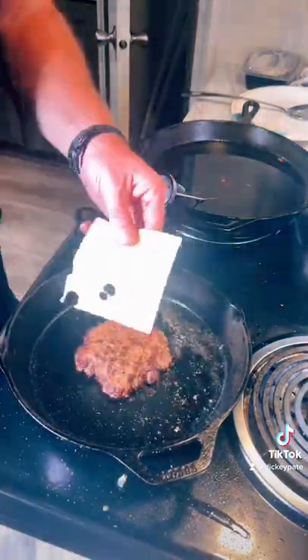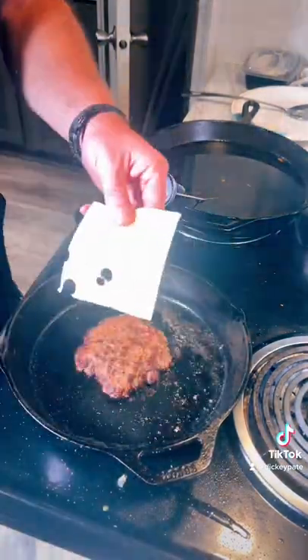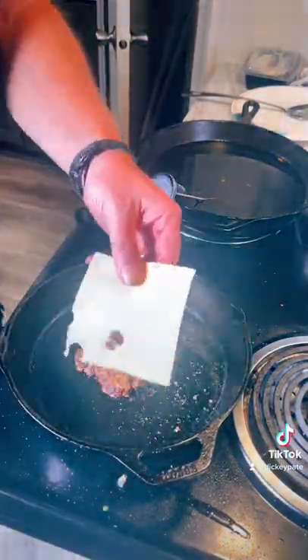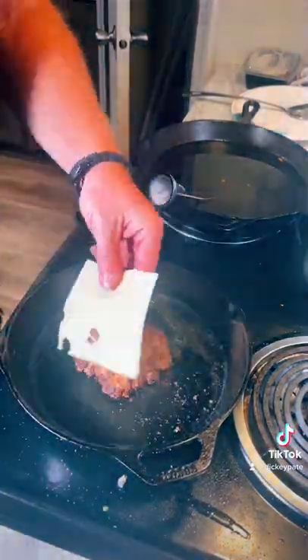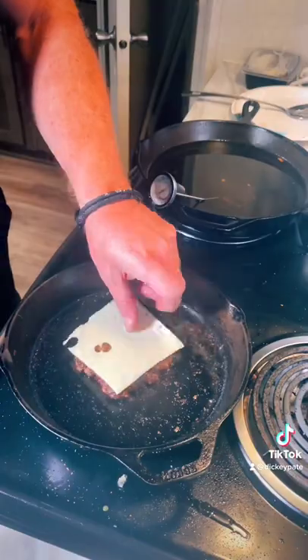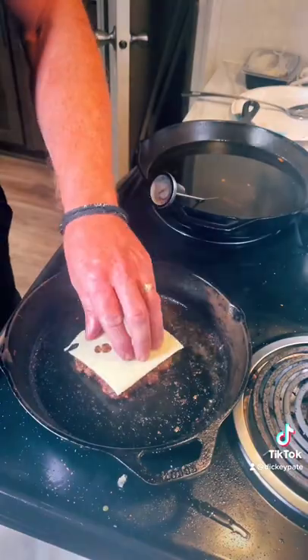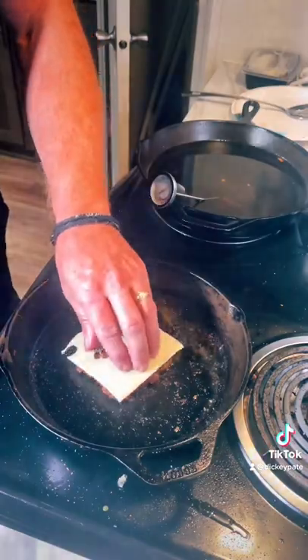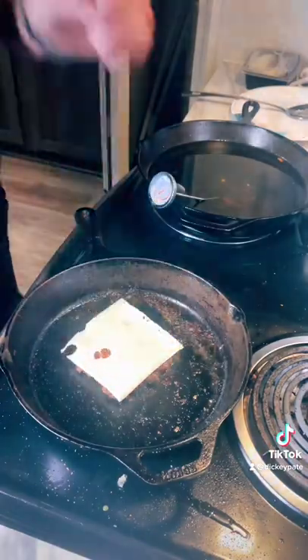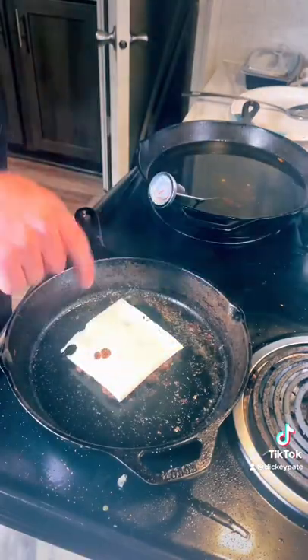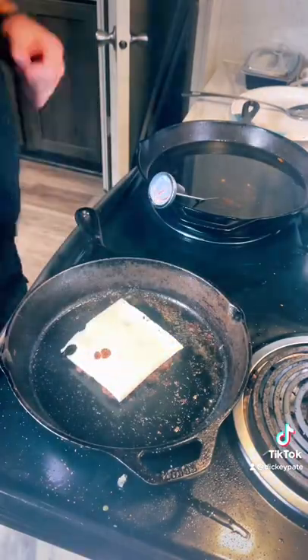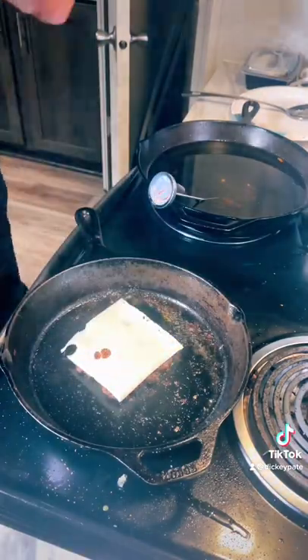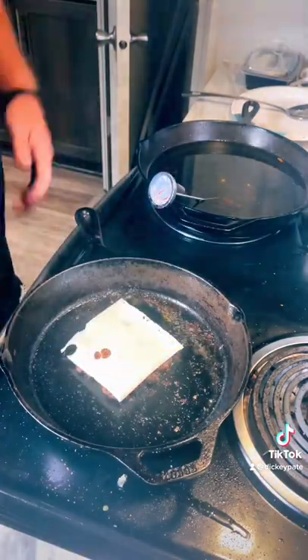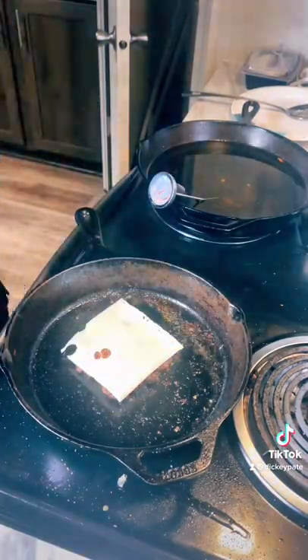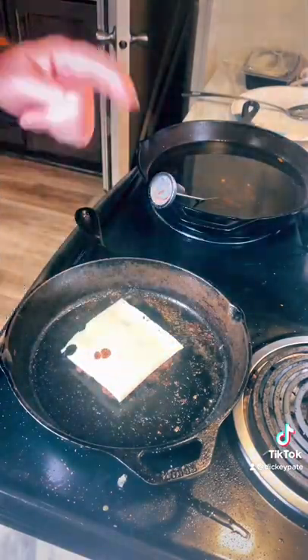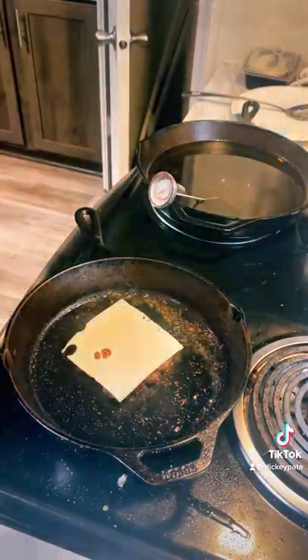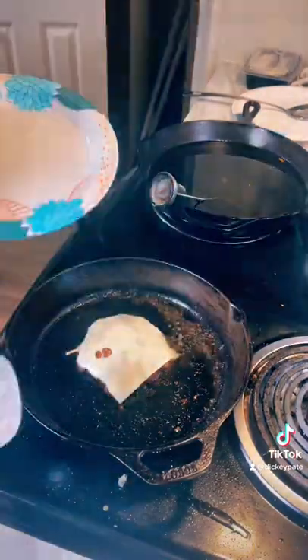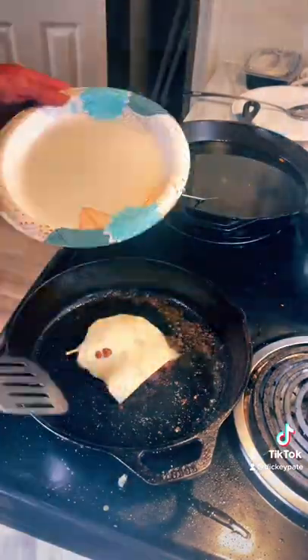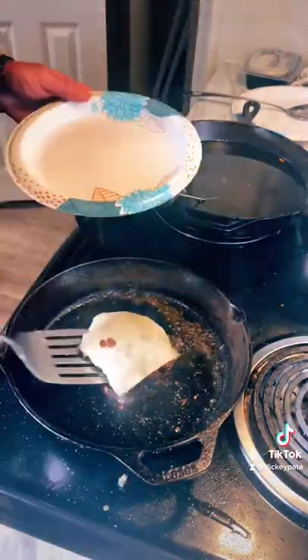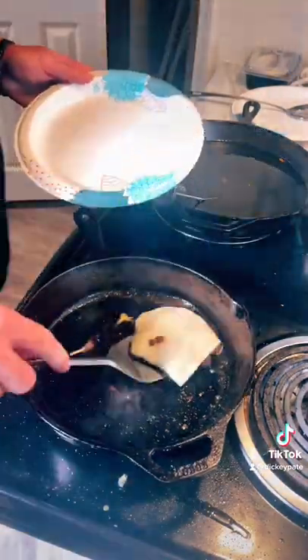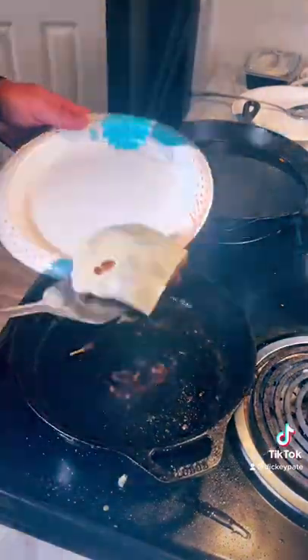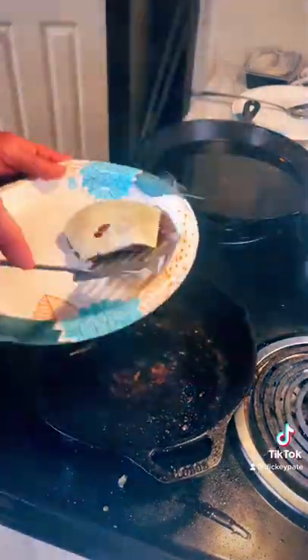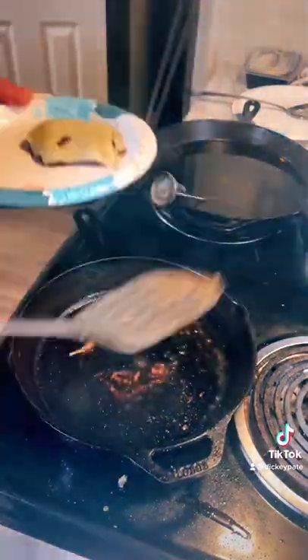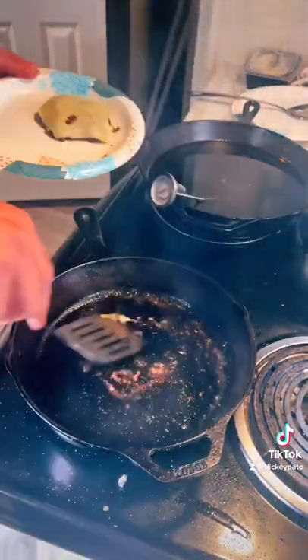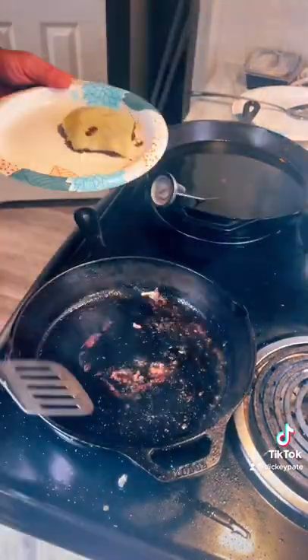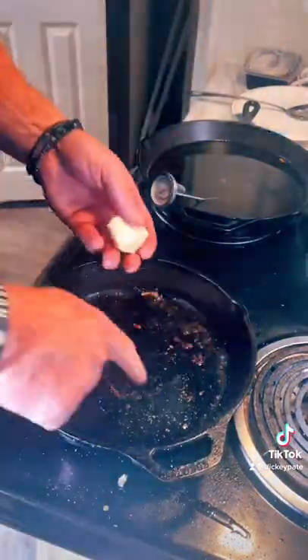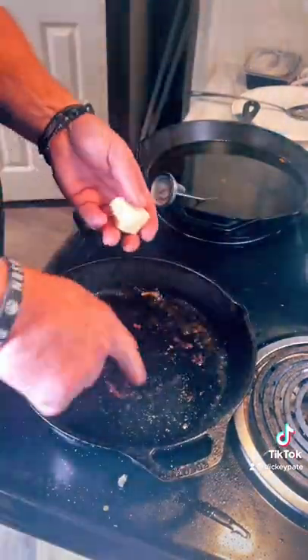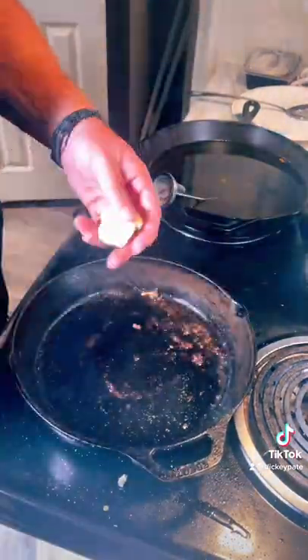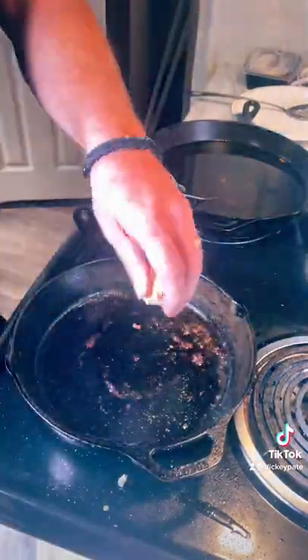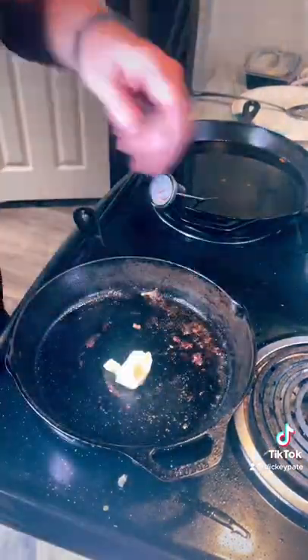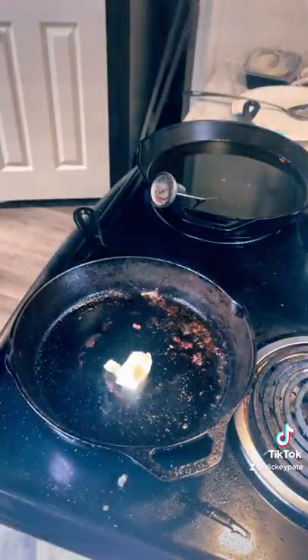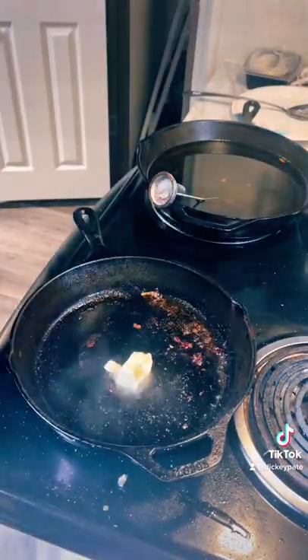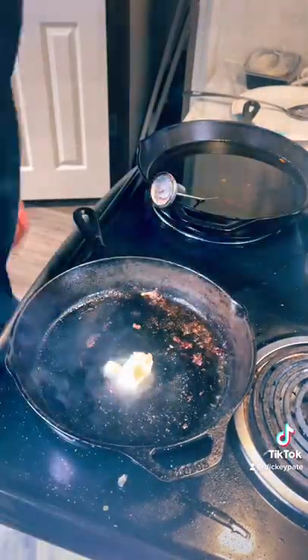It kind of lets you know the cast iron. Put some Swiss cheese on top. When it gets melted, take it off, set it to the side.